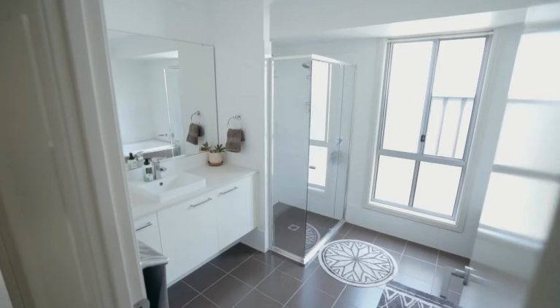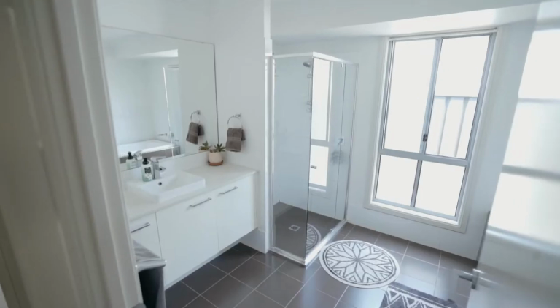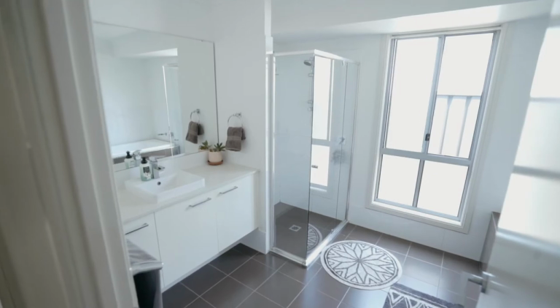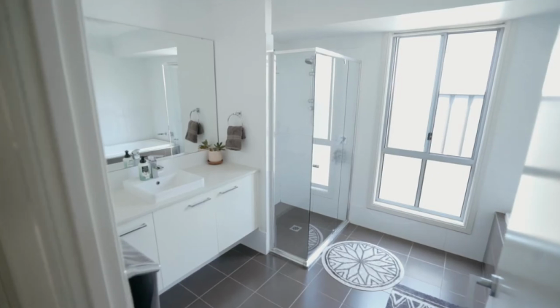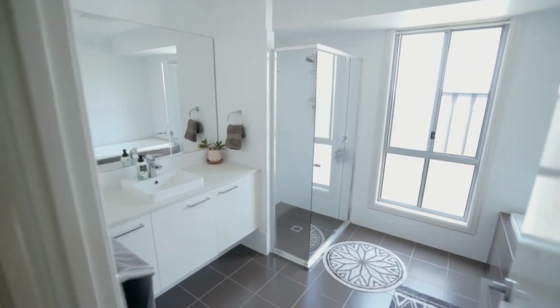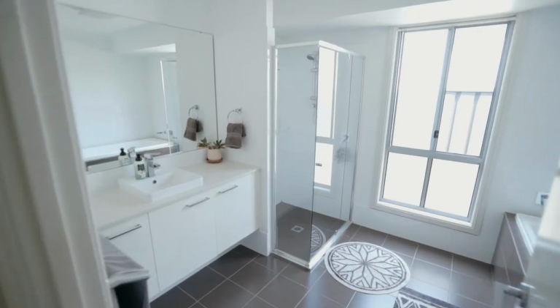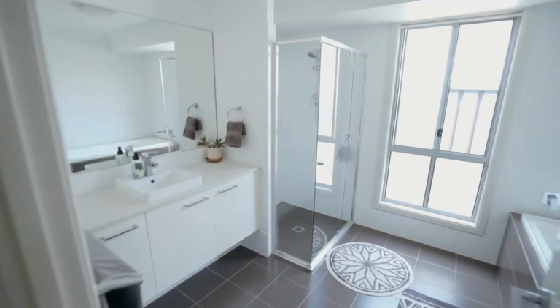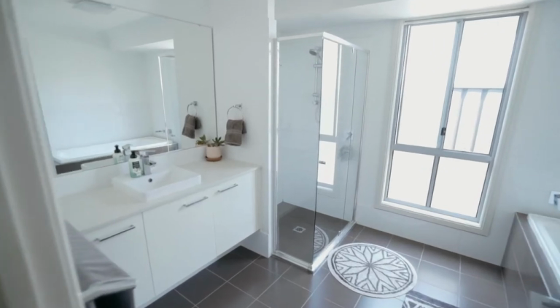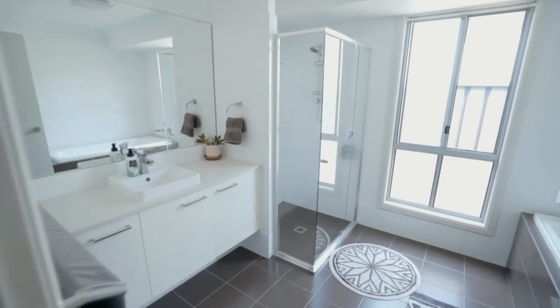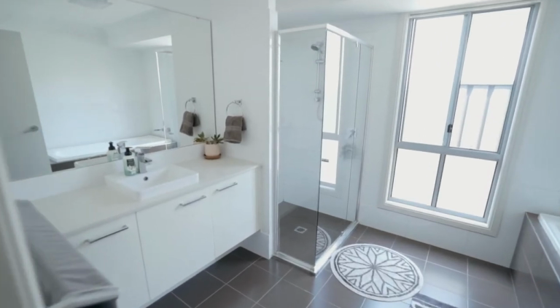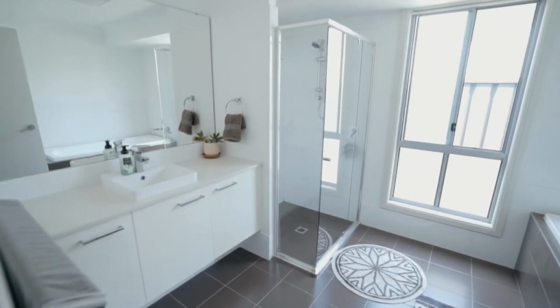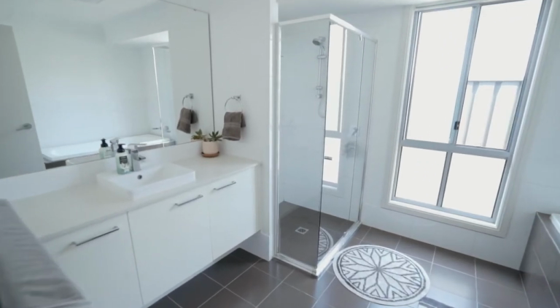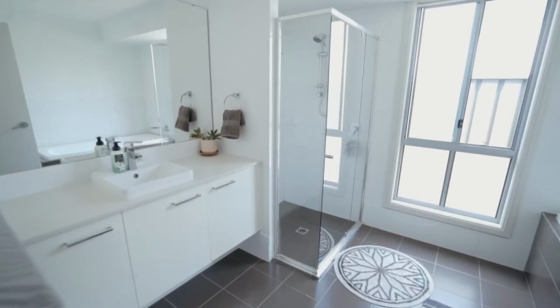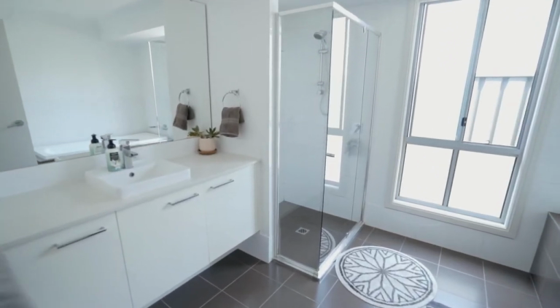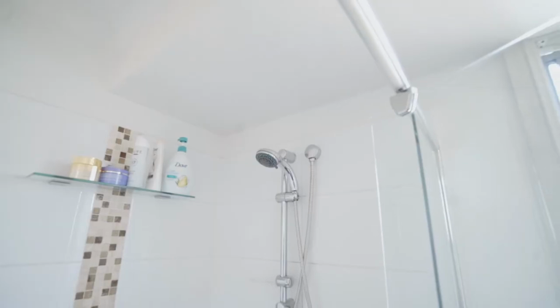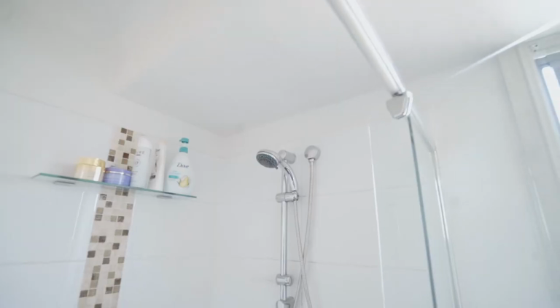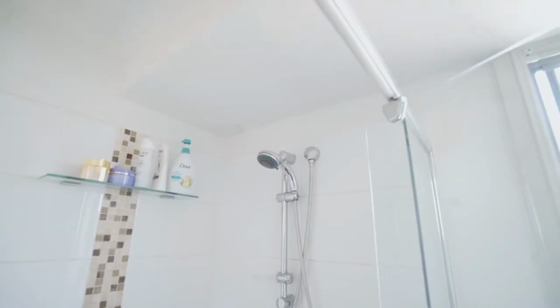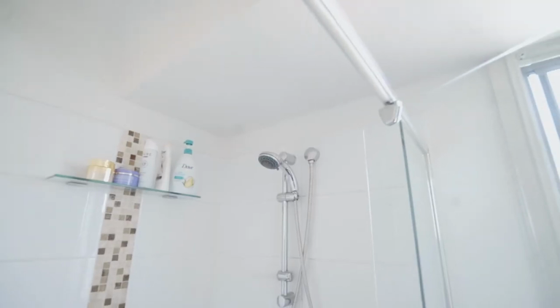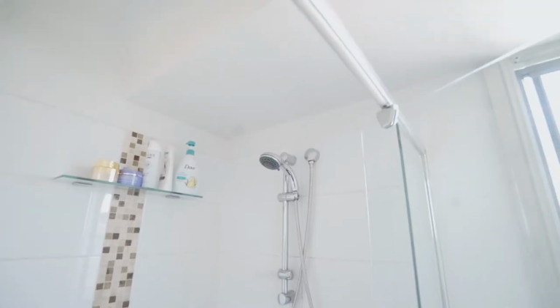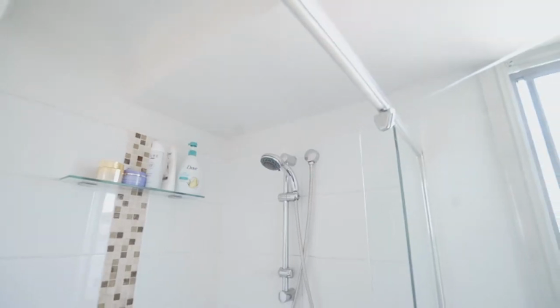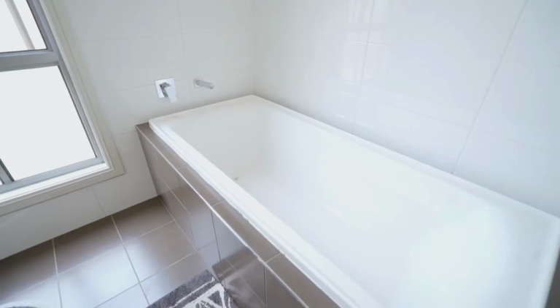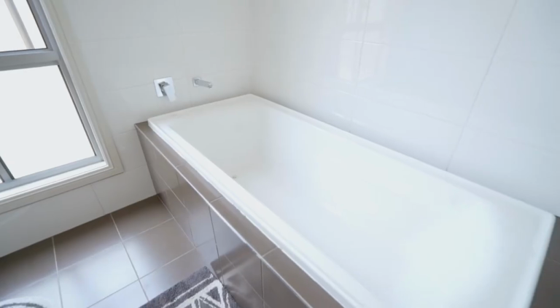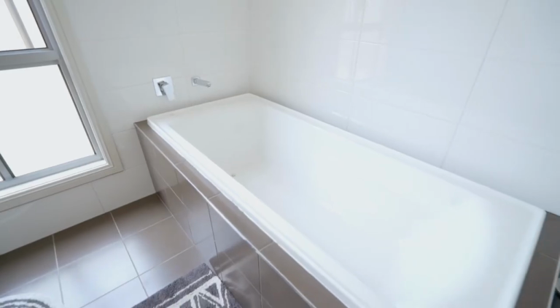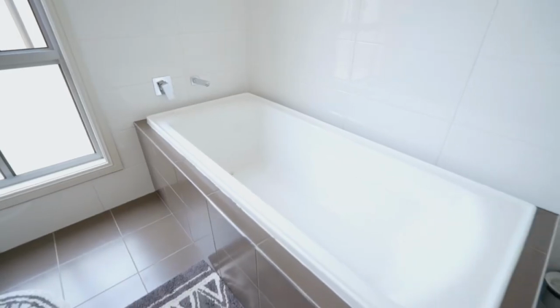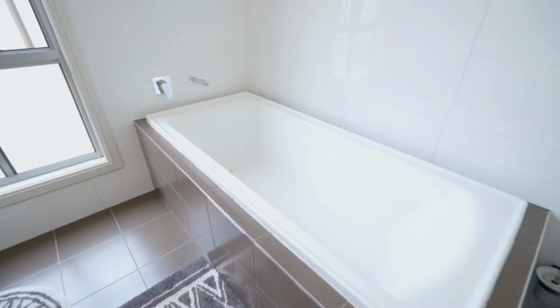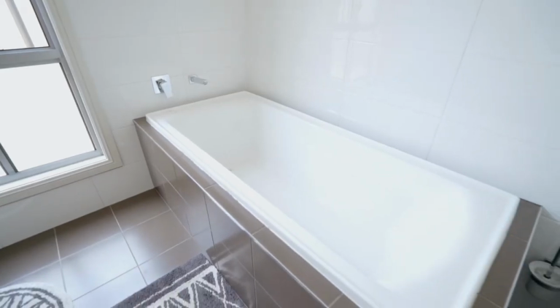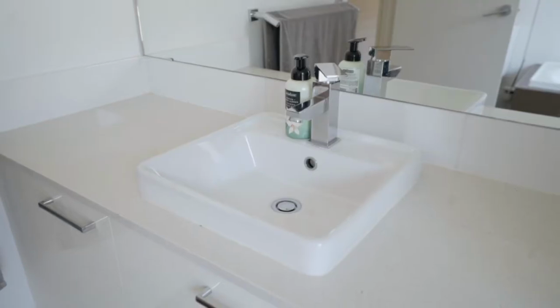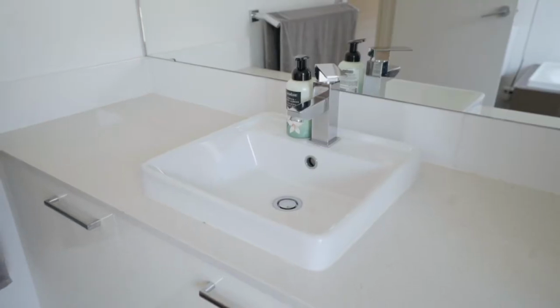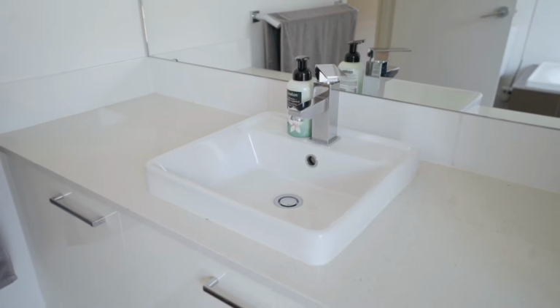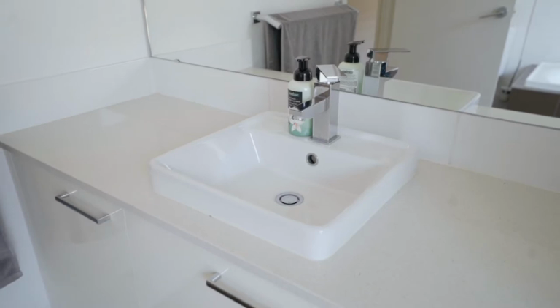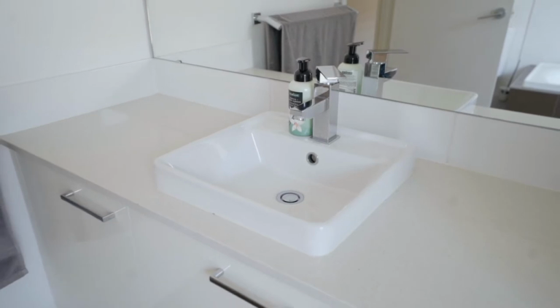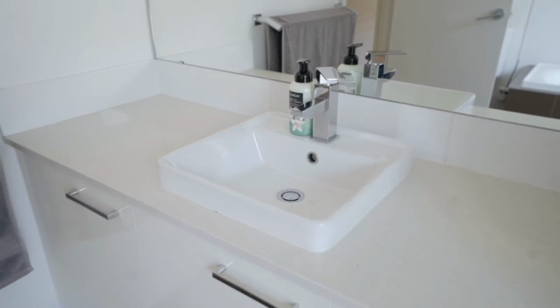The main bathroom has a separate shower recess, a bathtub, vanity and toilet.